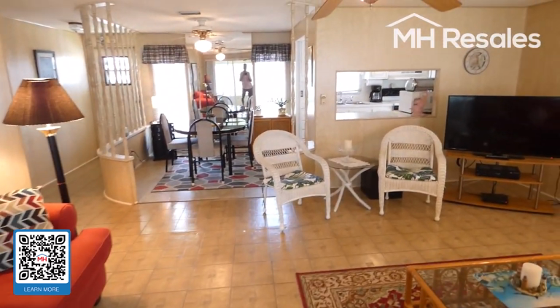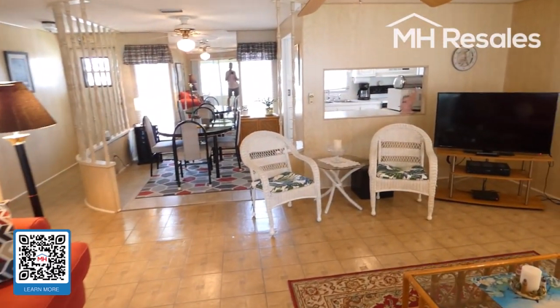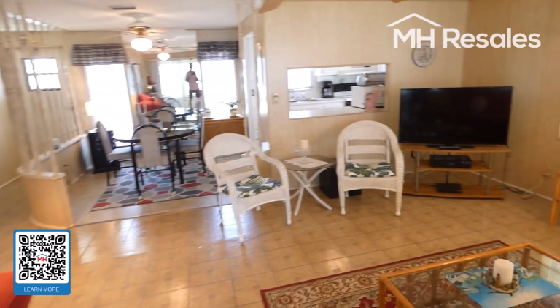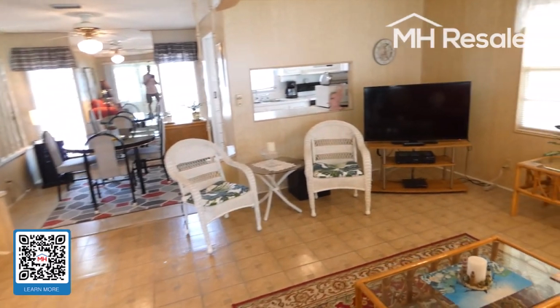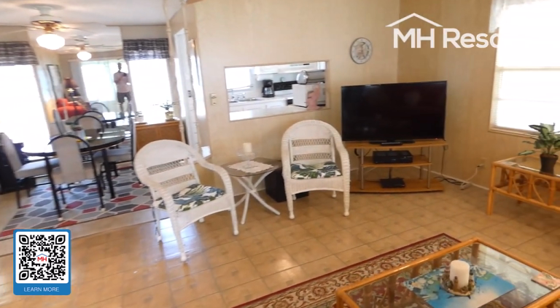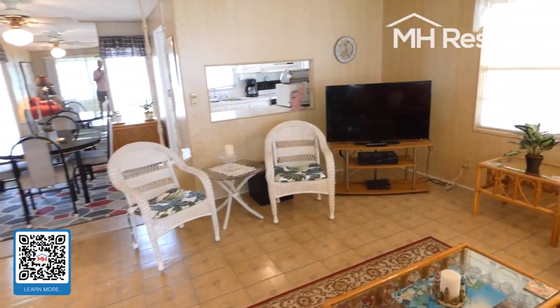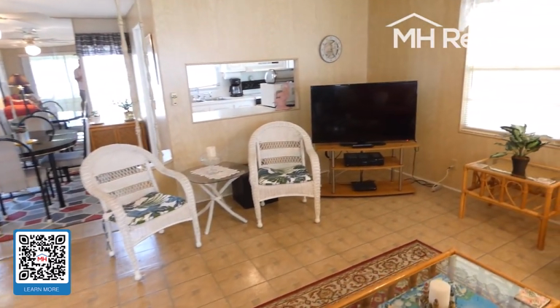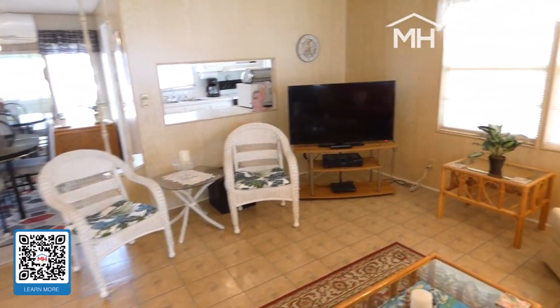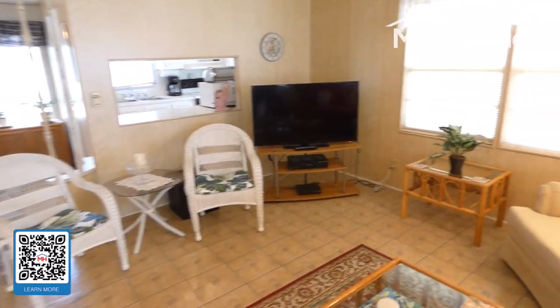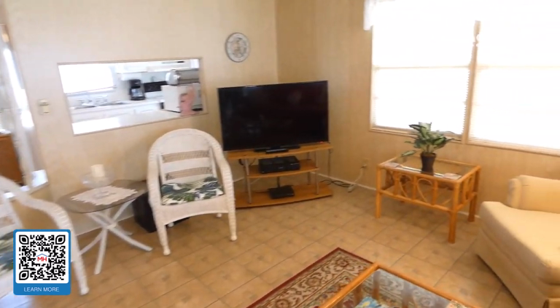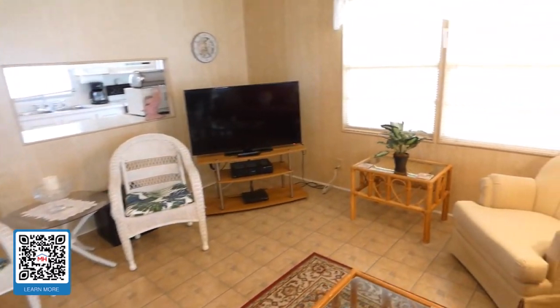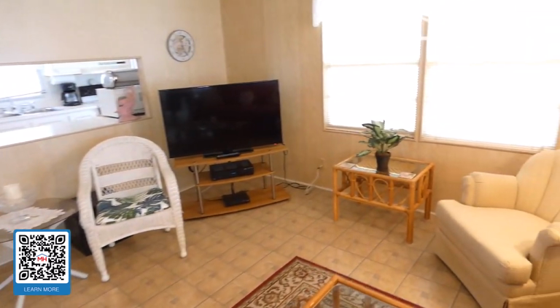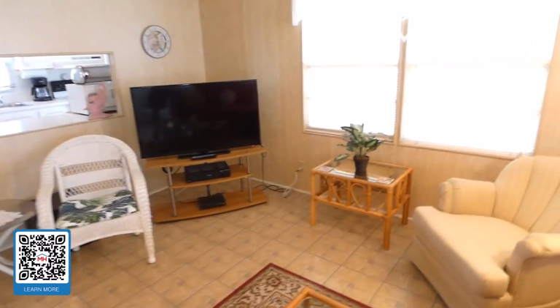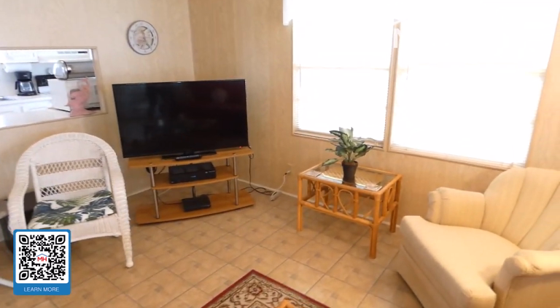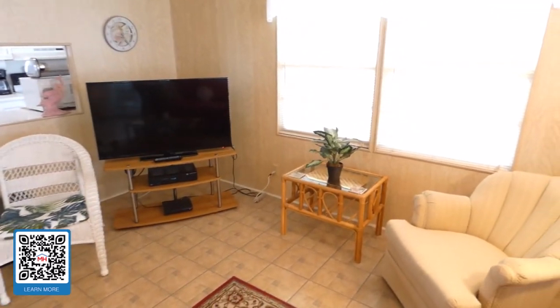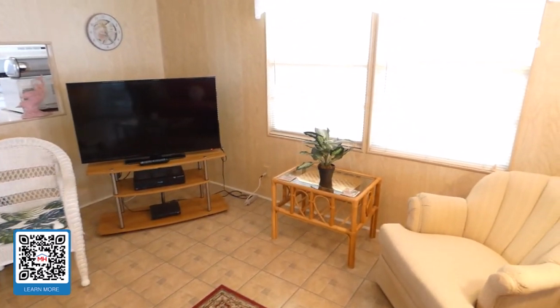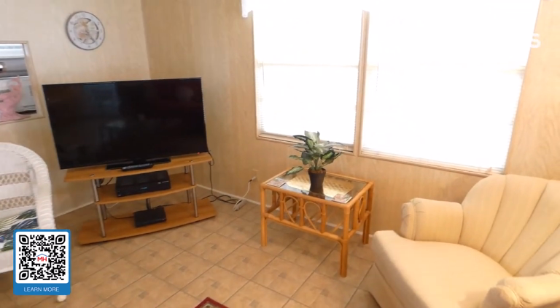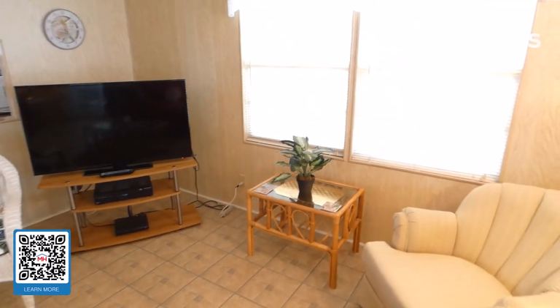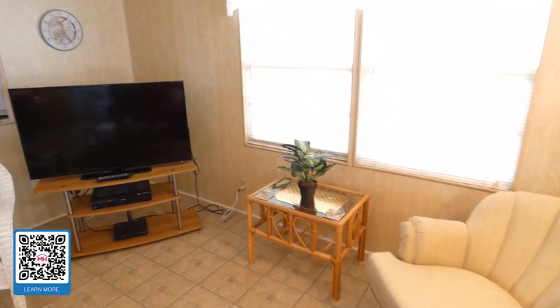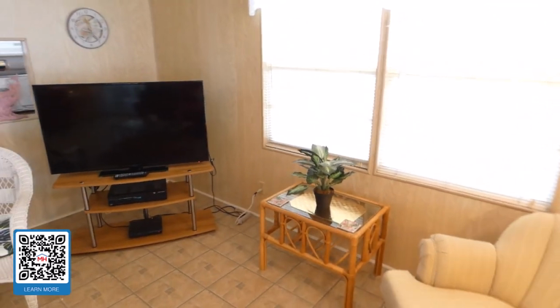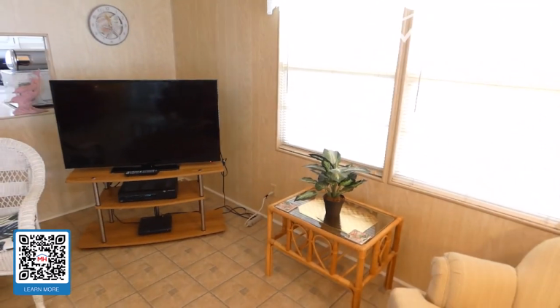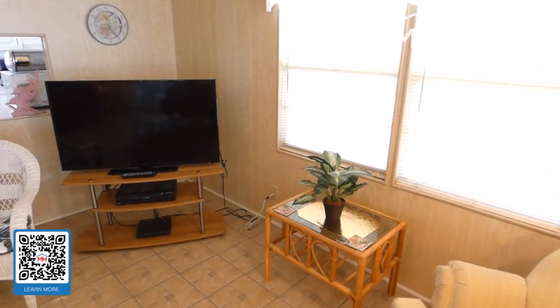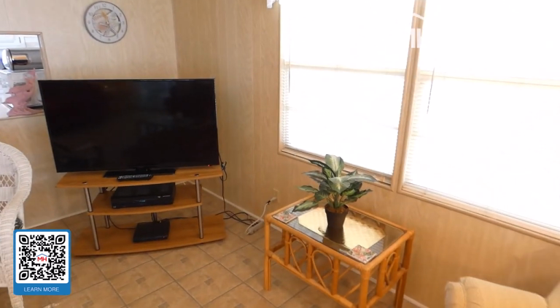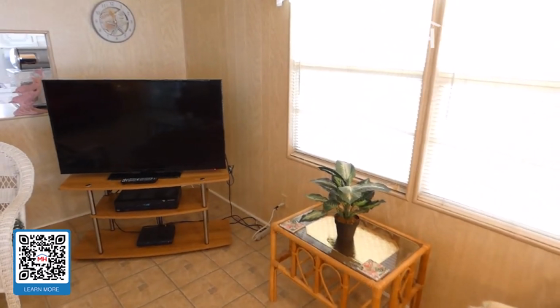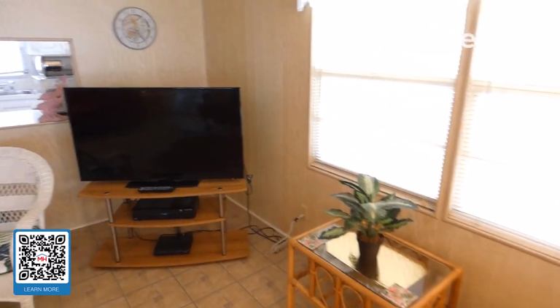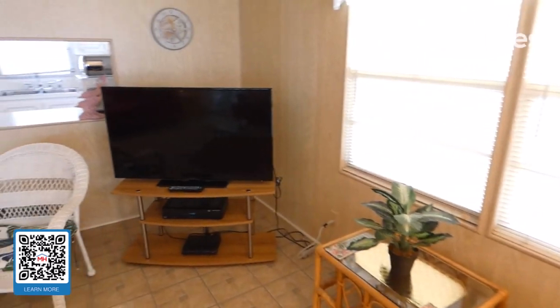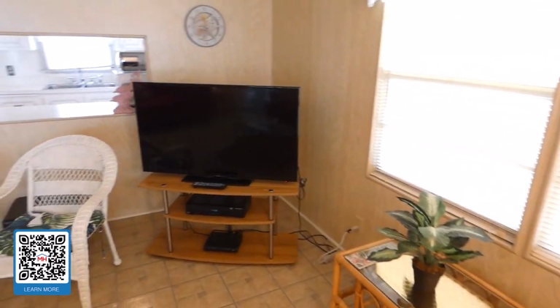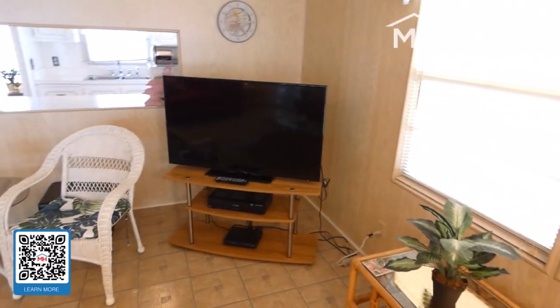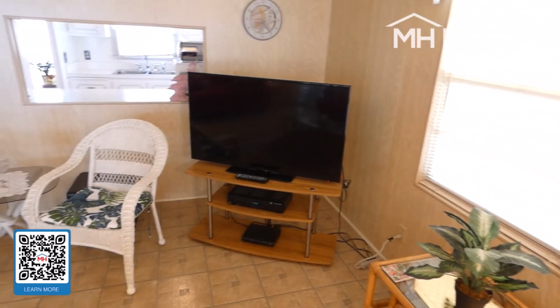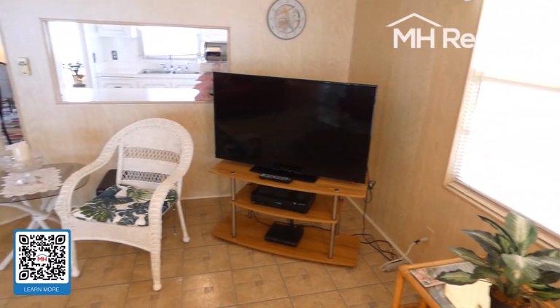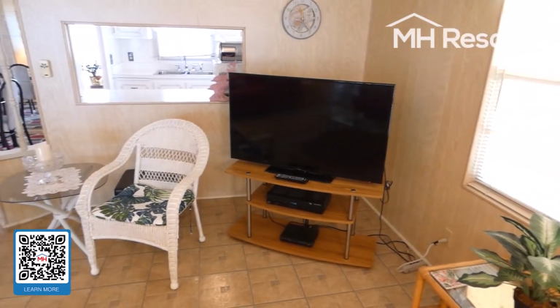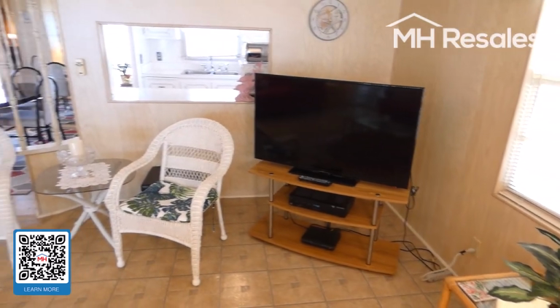We have one final view of the primary living area.